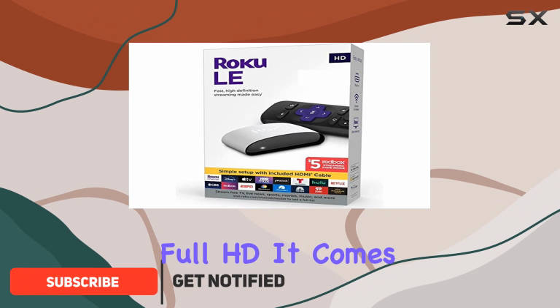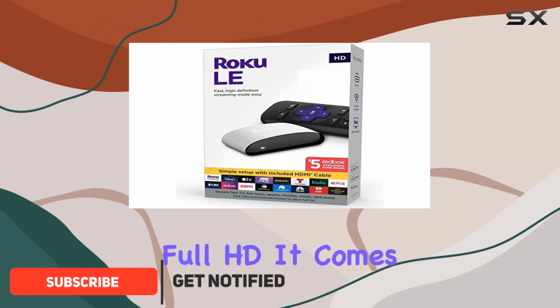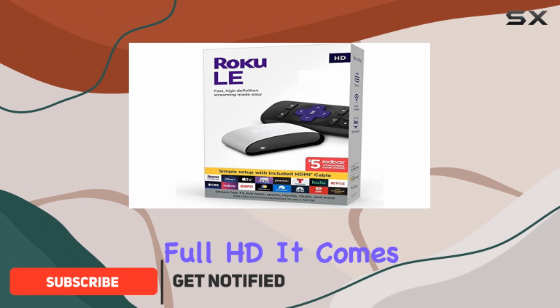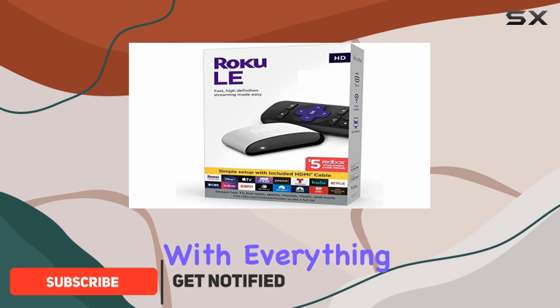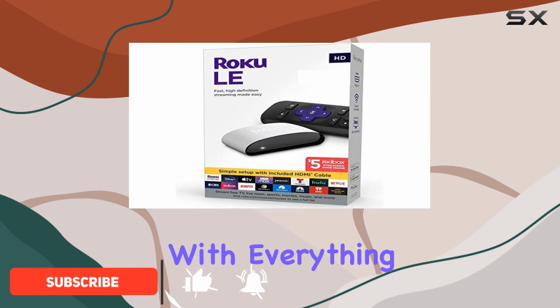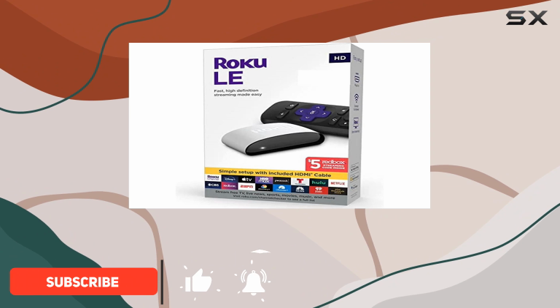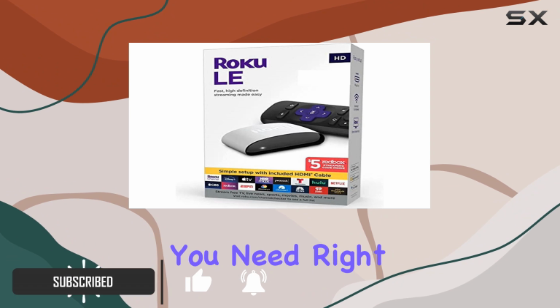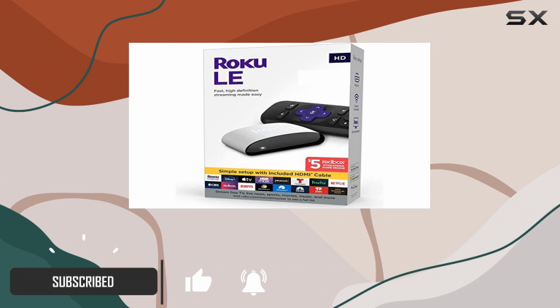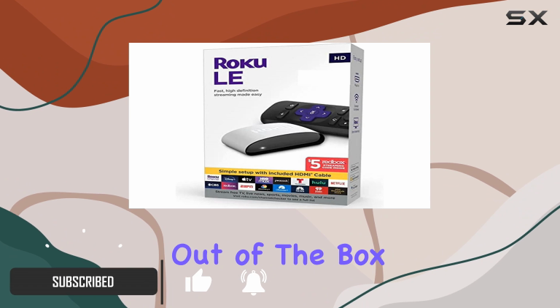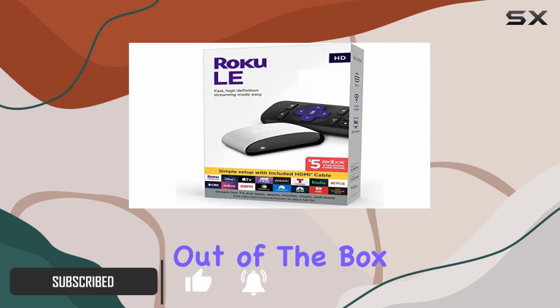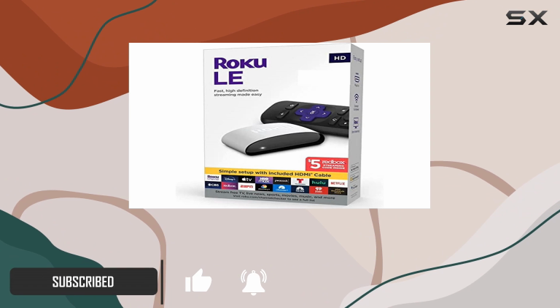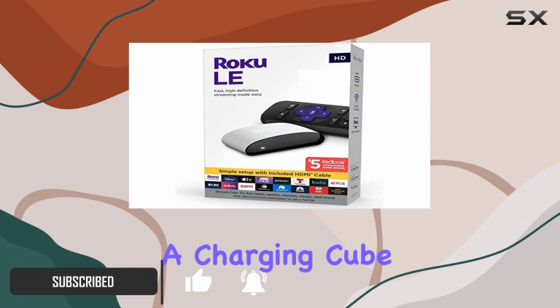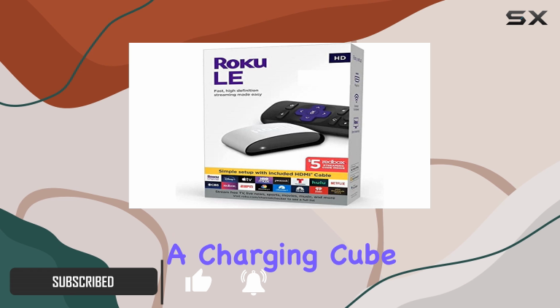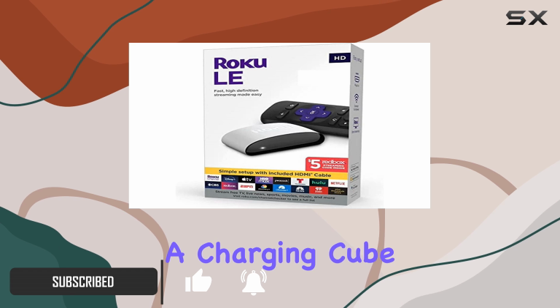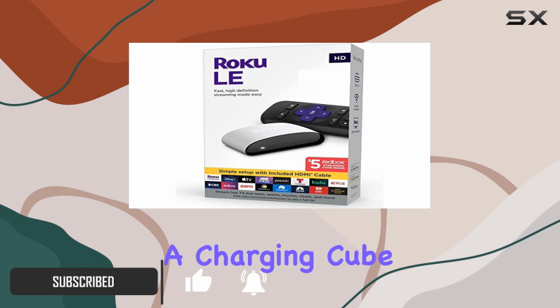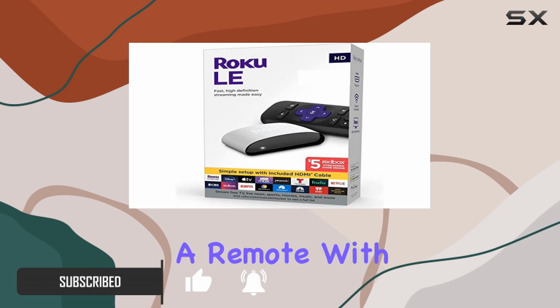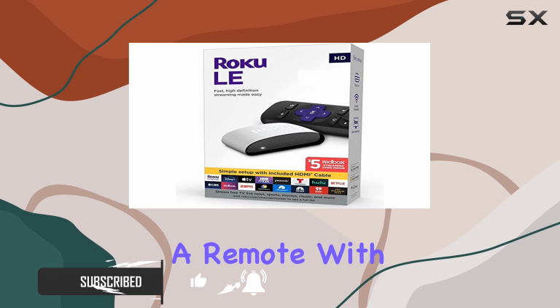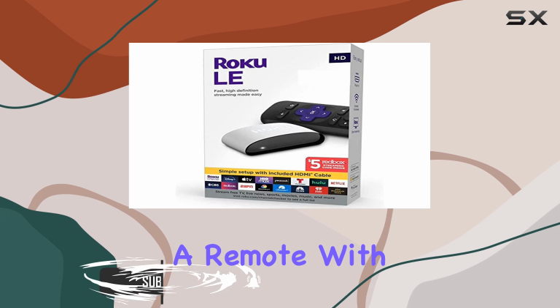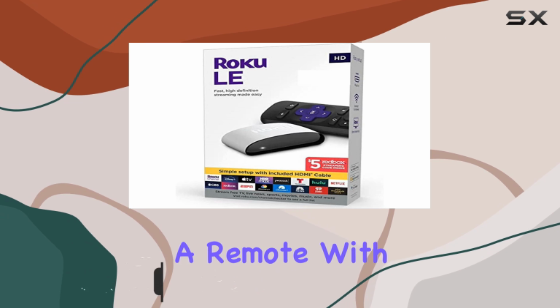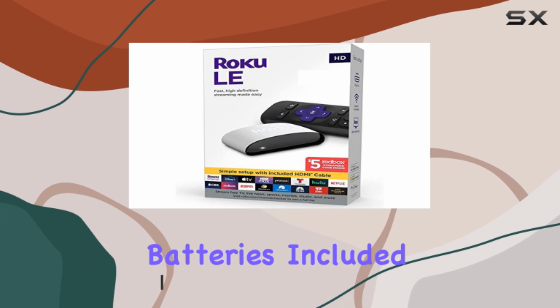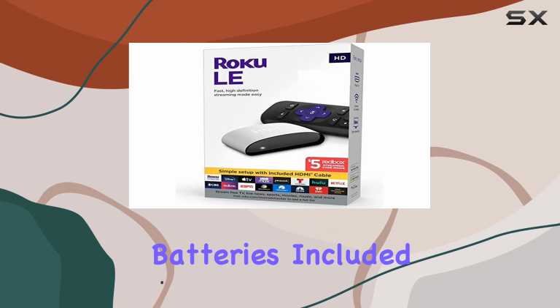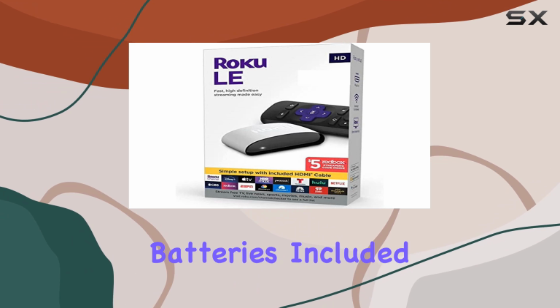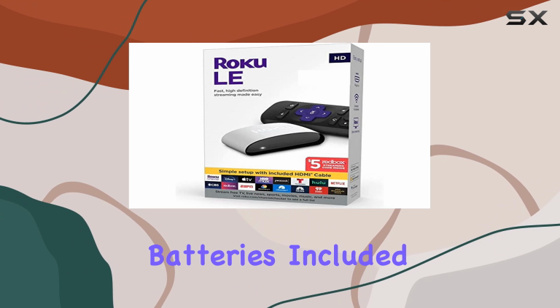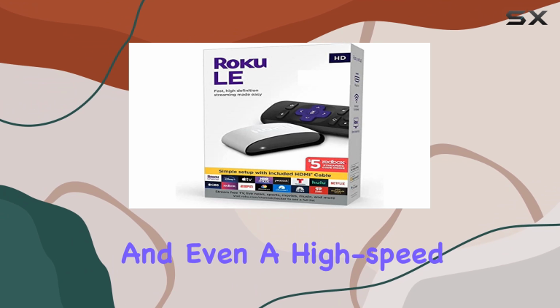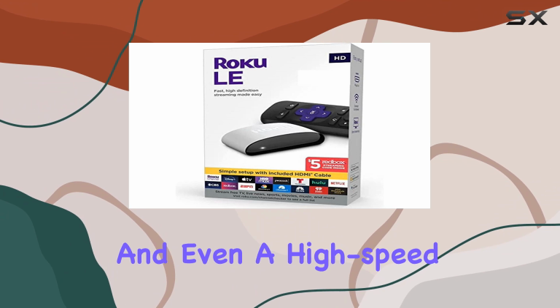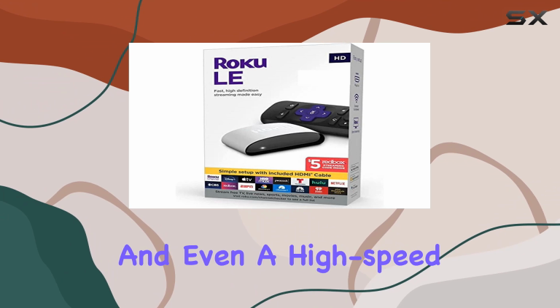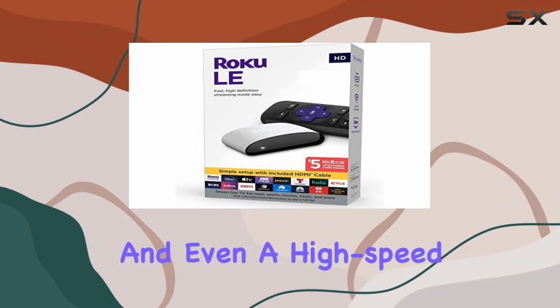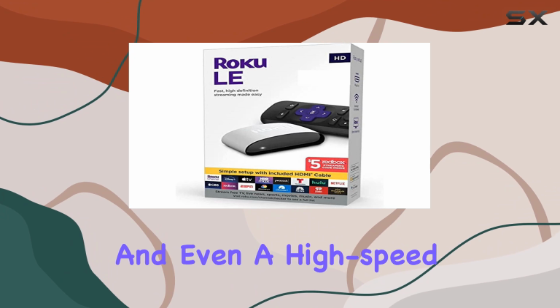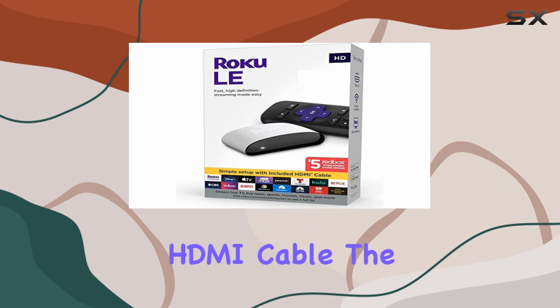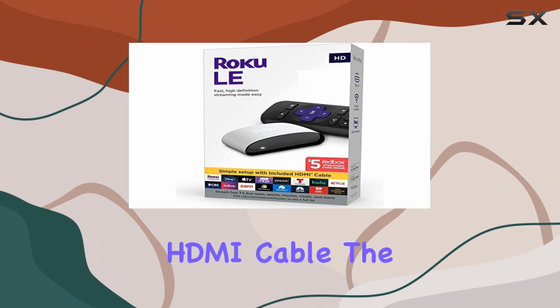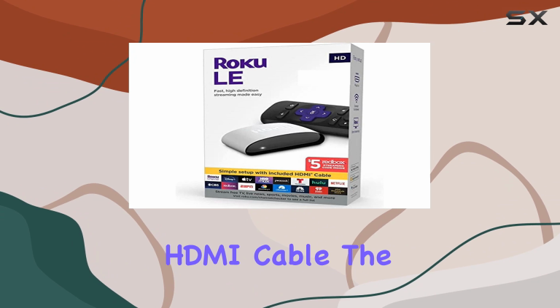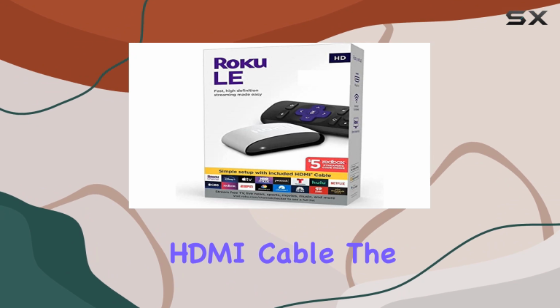It comes with everything you need right out of the box: a charging cube, a remote with batteries included, and even a high-speed HDMI cable.